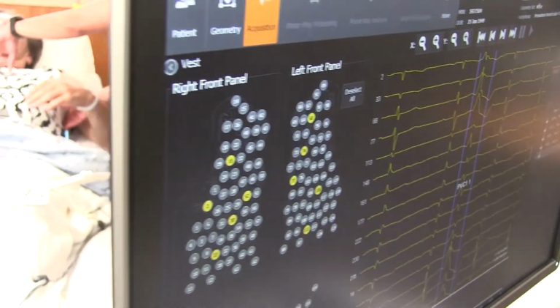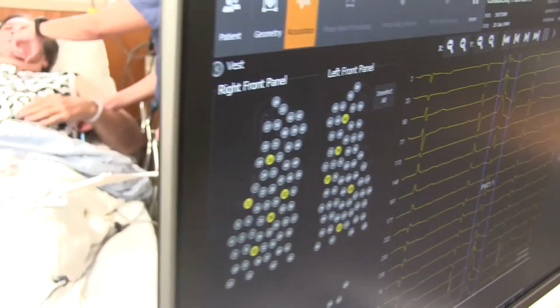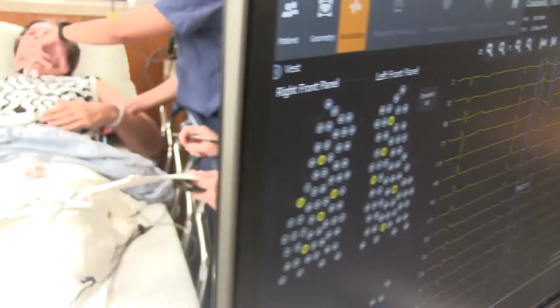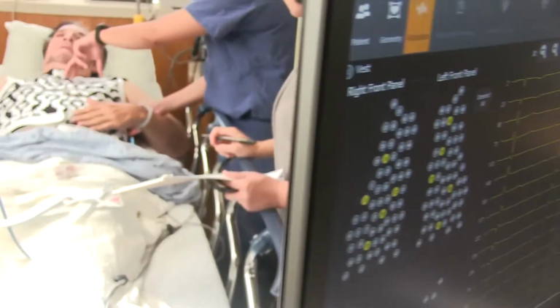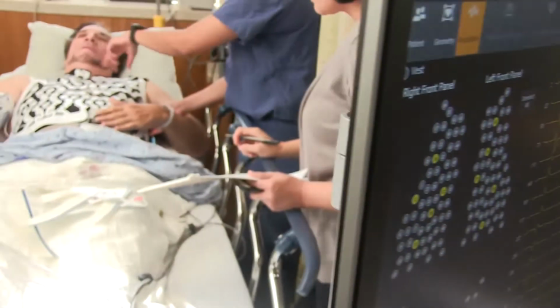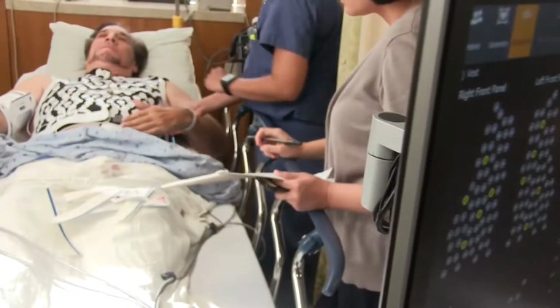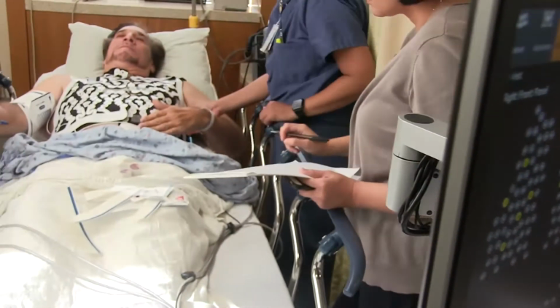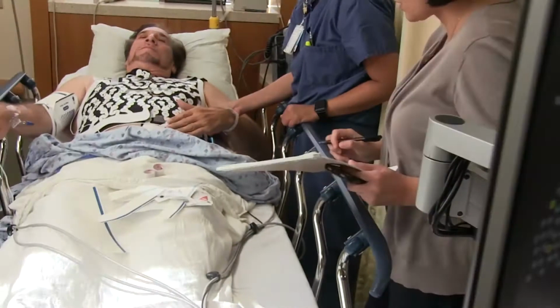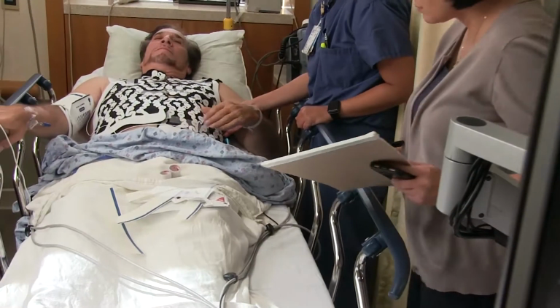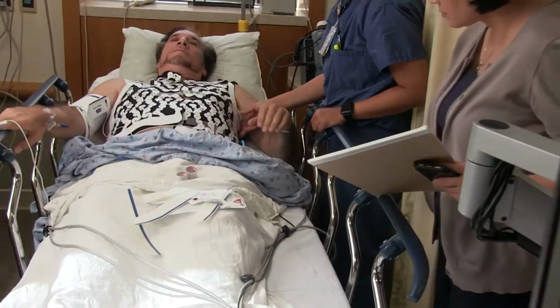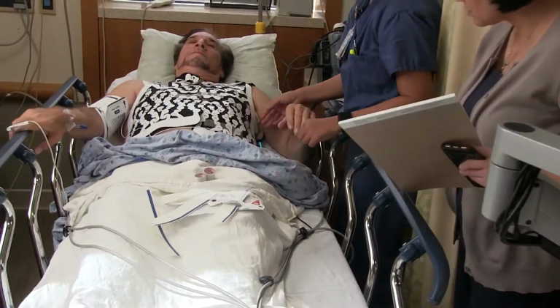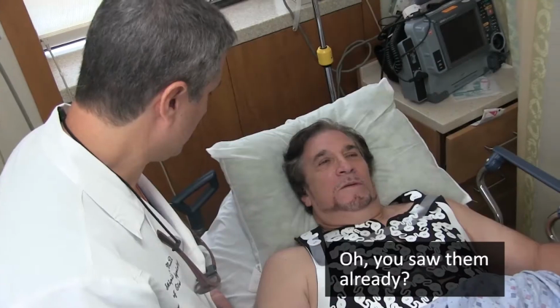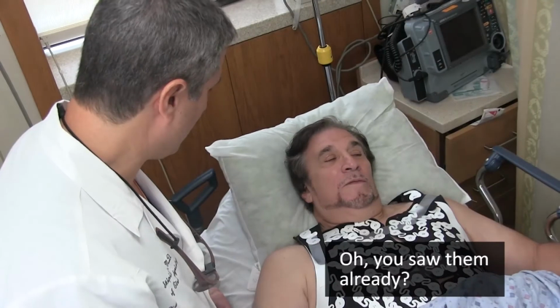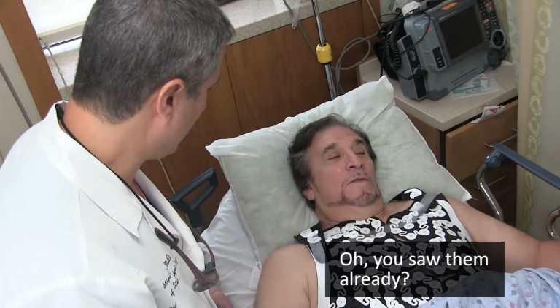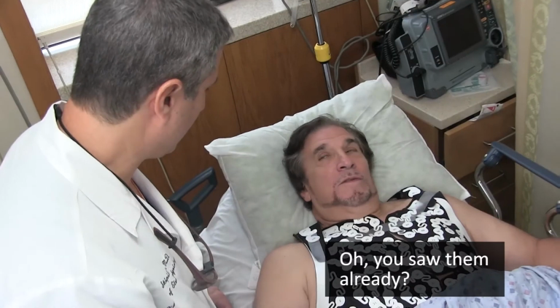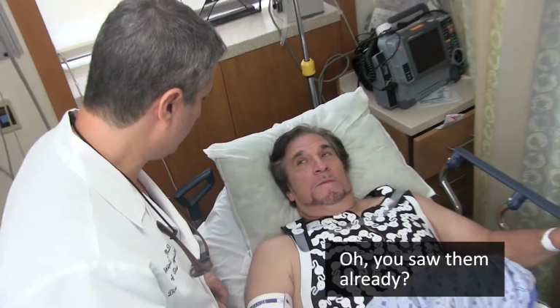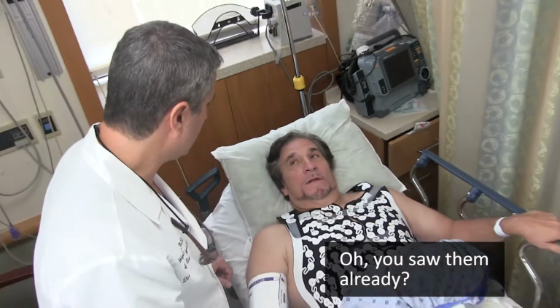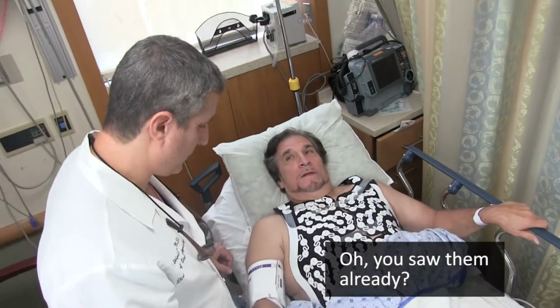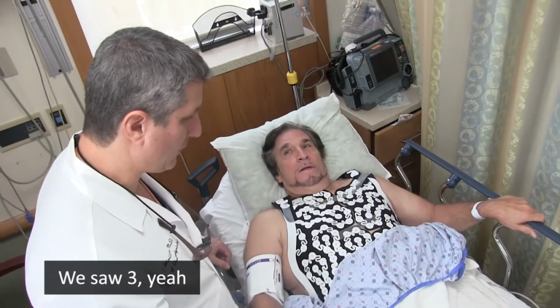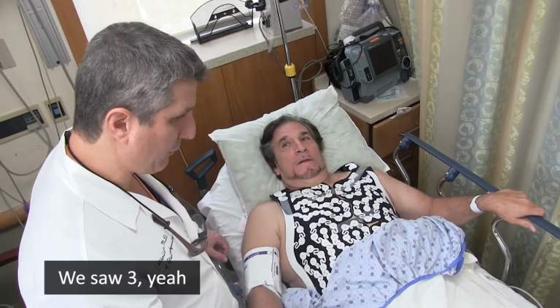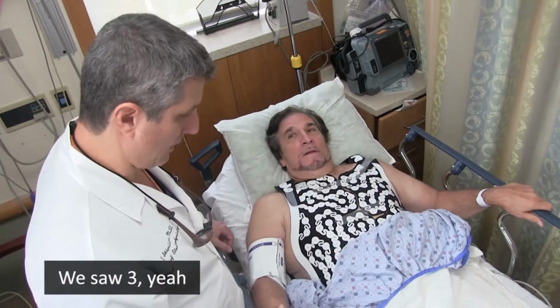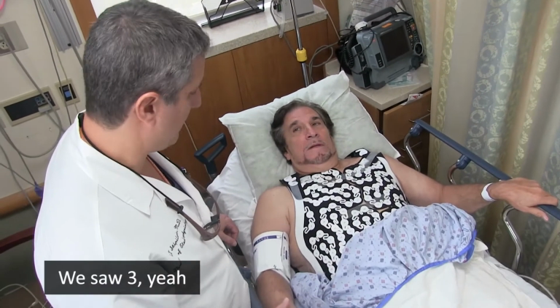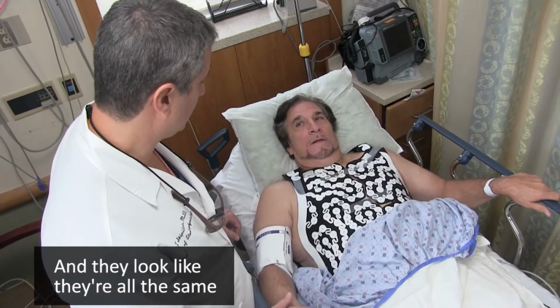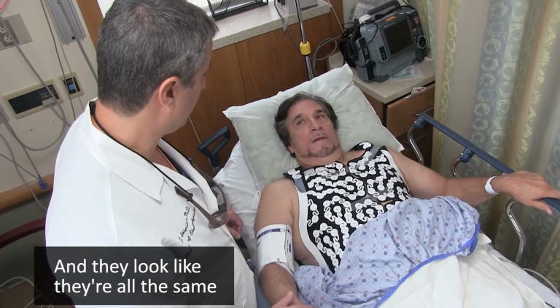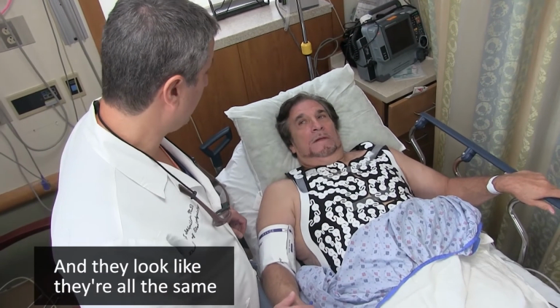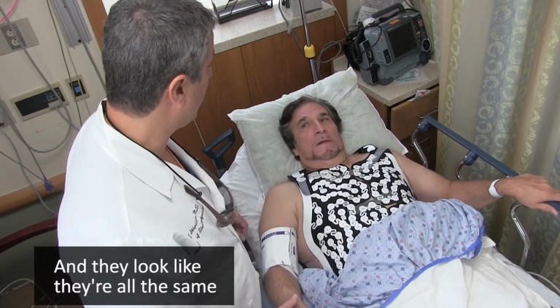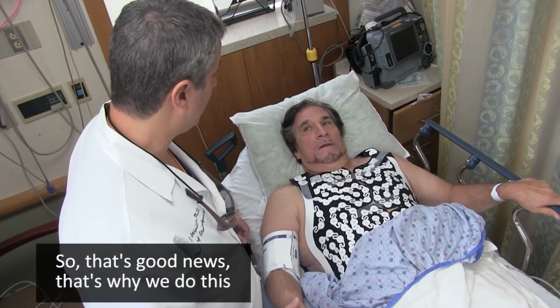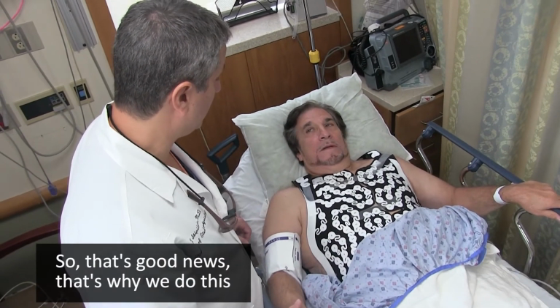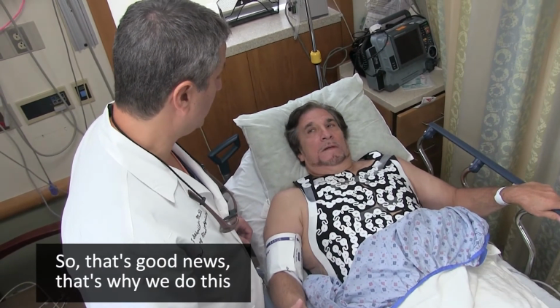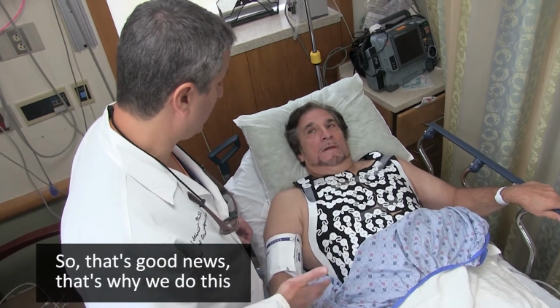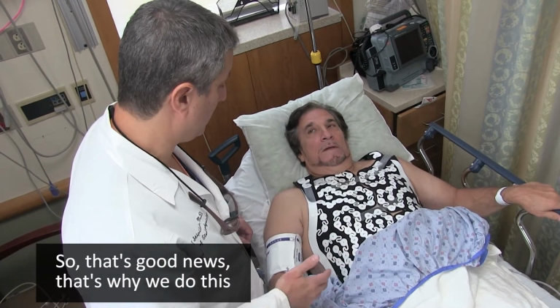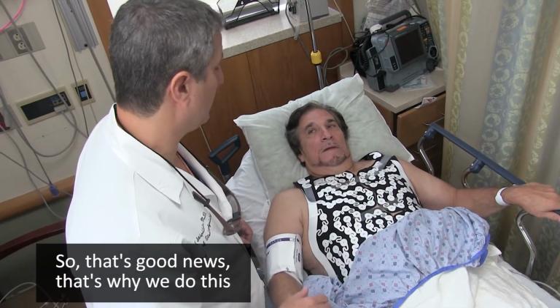Premature ventricular contraction. We saw them already — we saw three, and they look like they're all the same. So that's good news; that's why we do this.